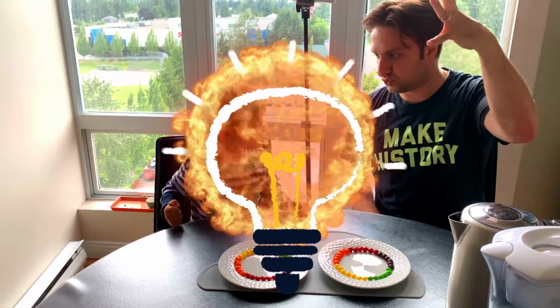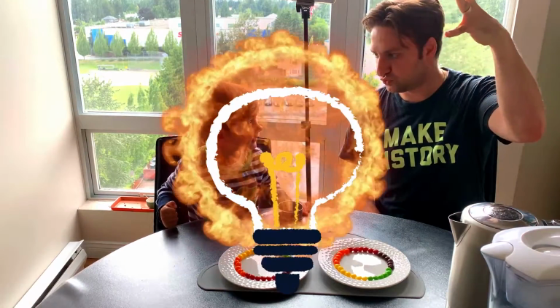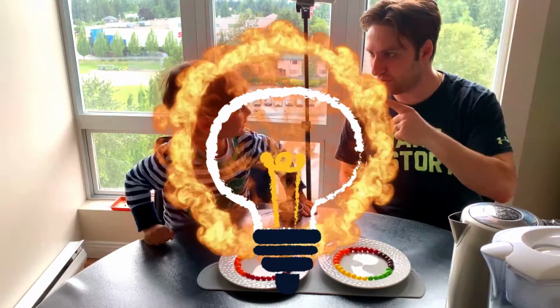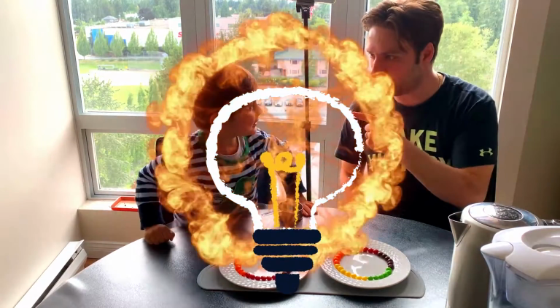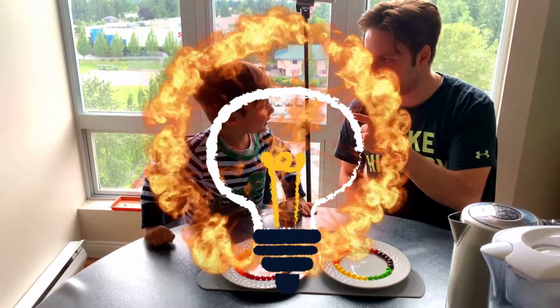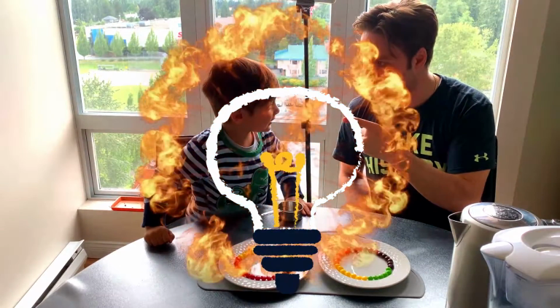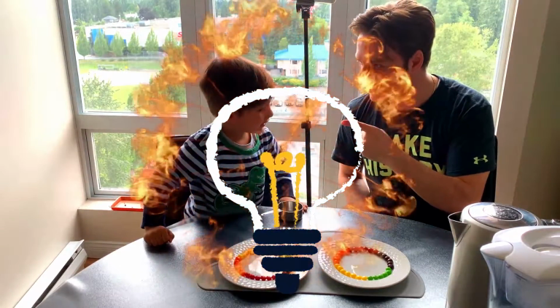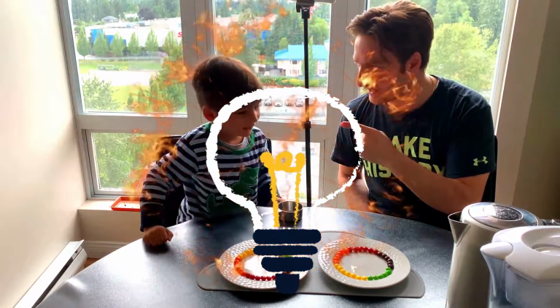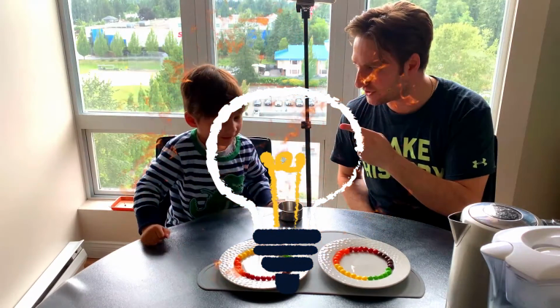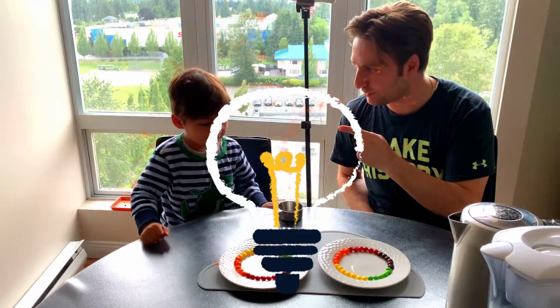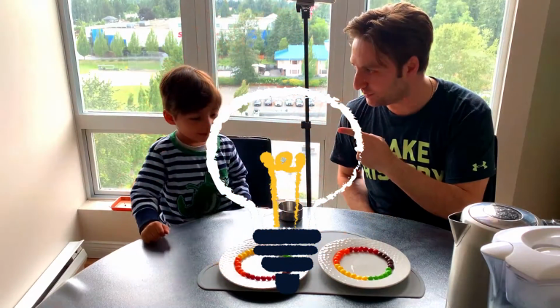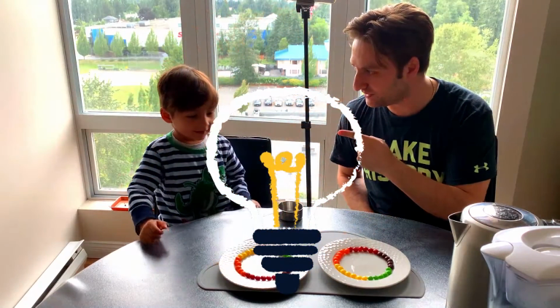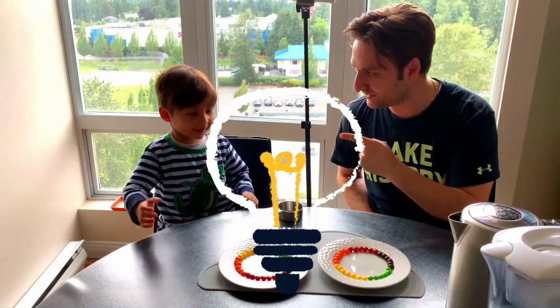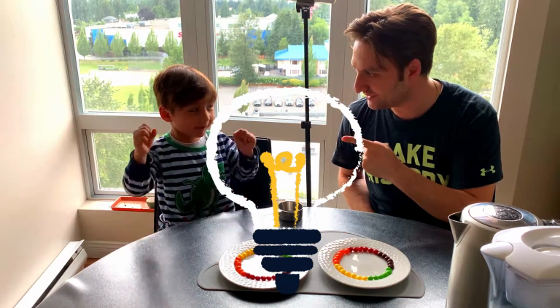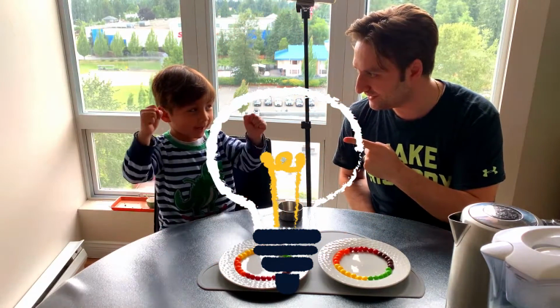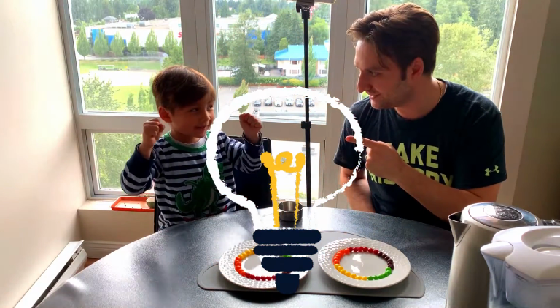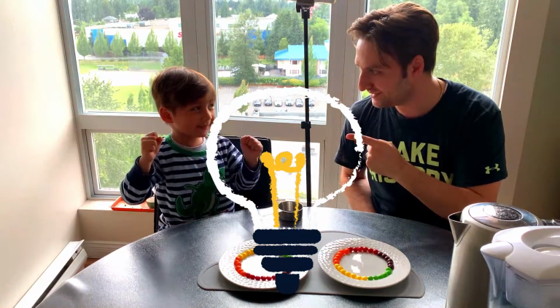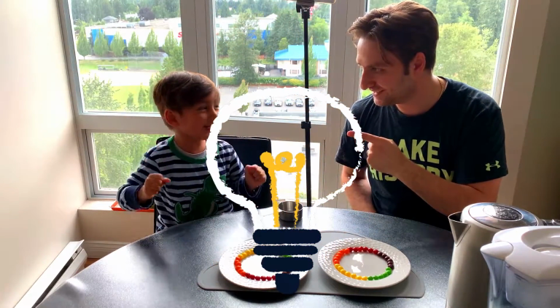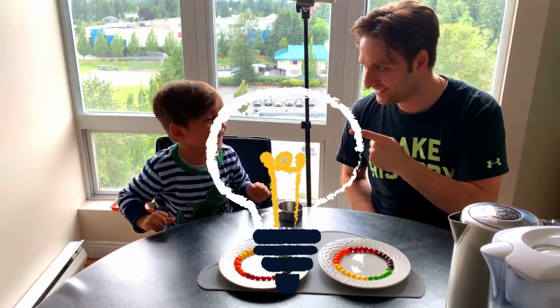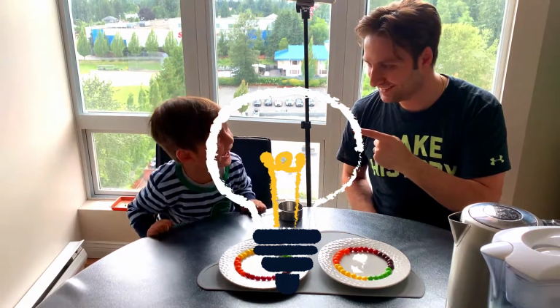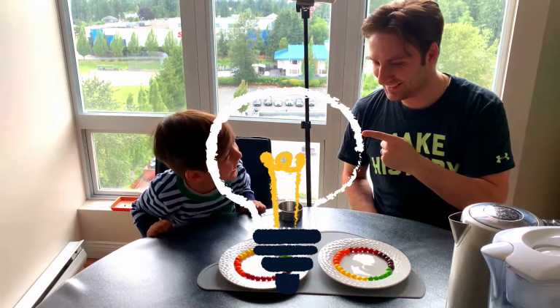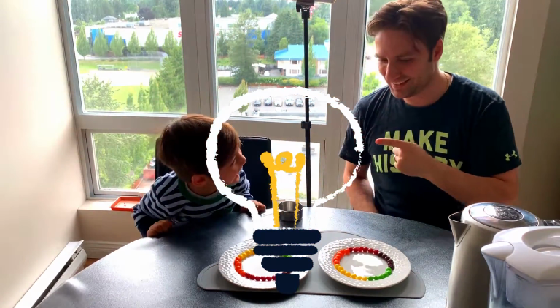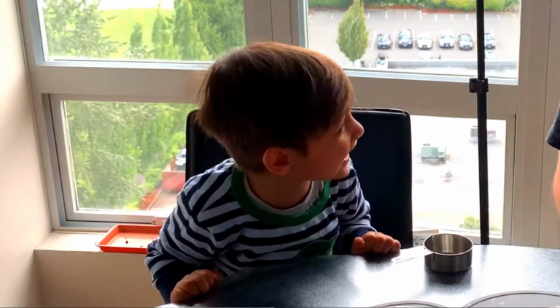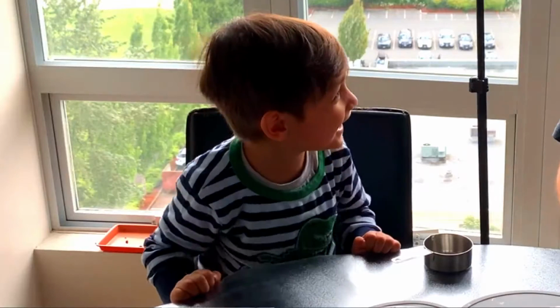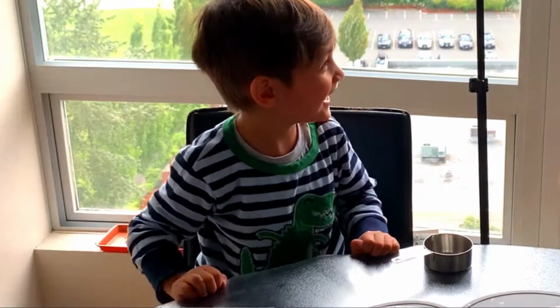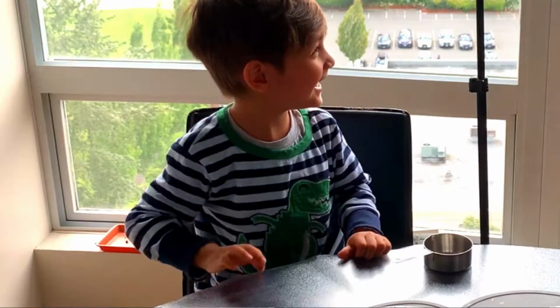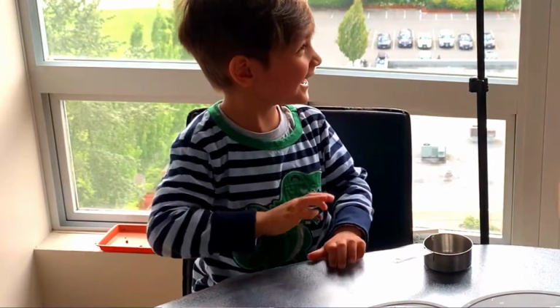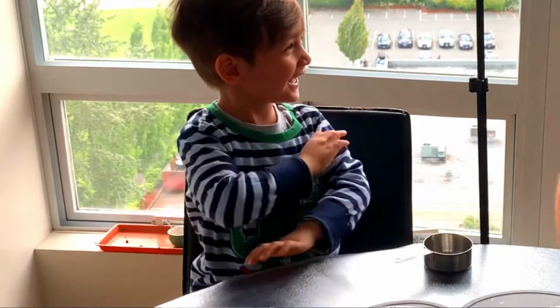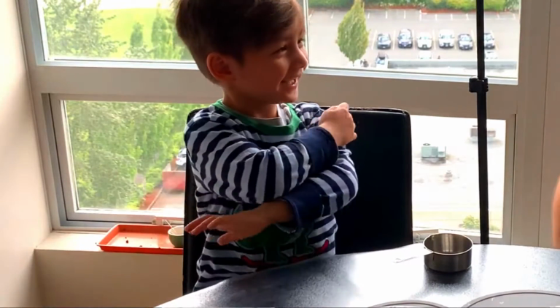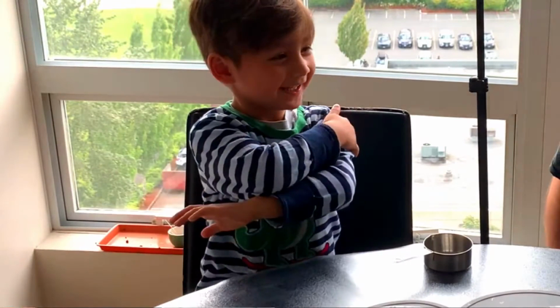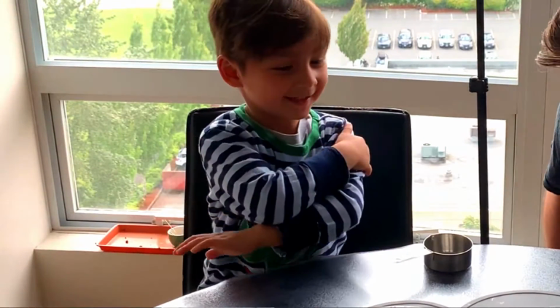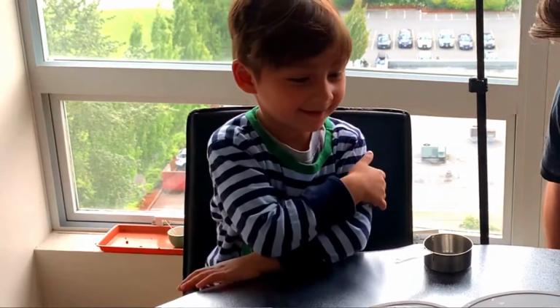Are you ready for a science experiment? Yeah, baby! Yes, sir!